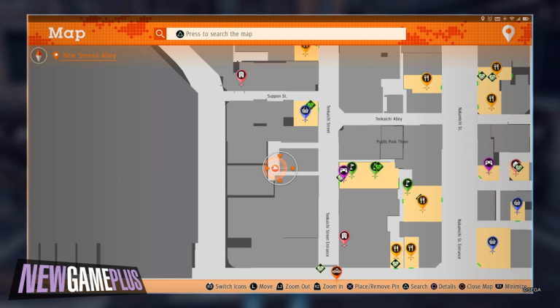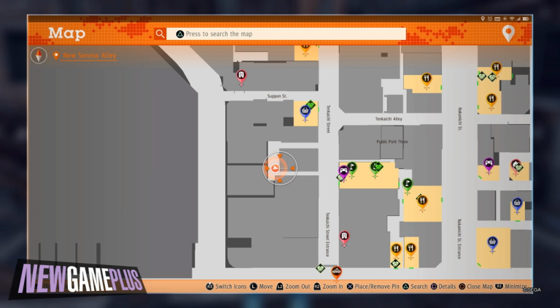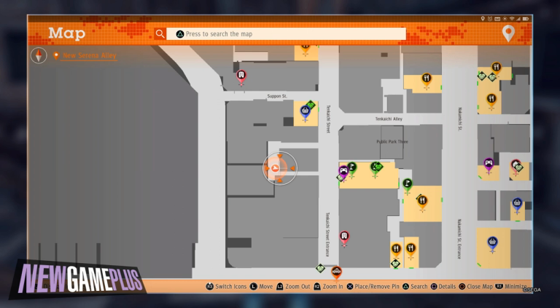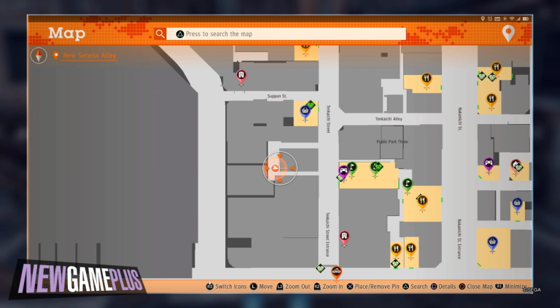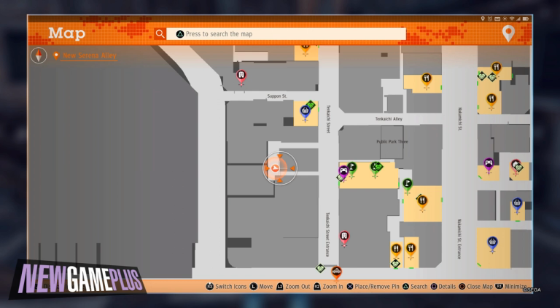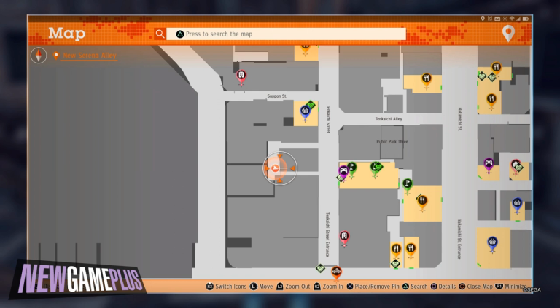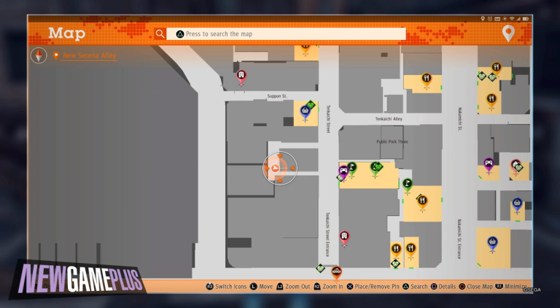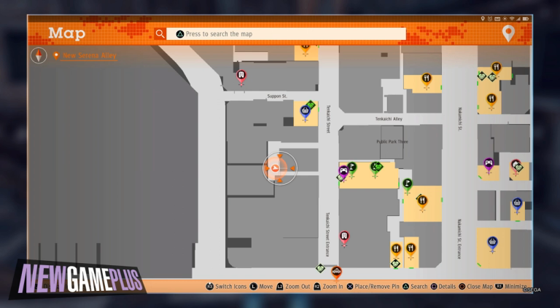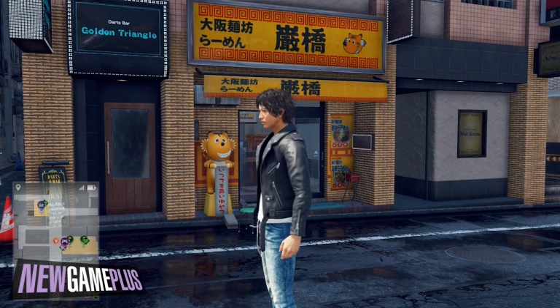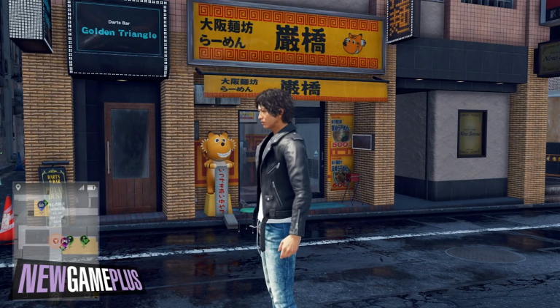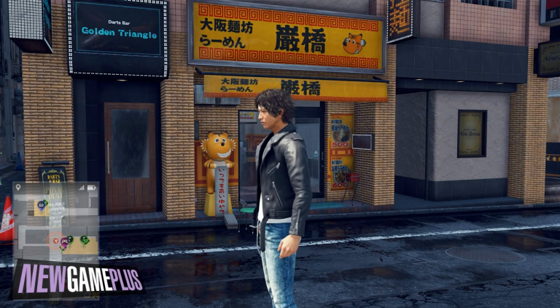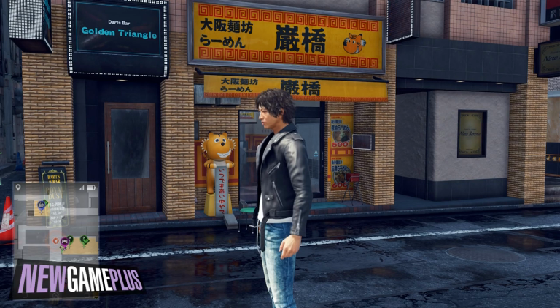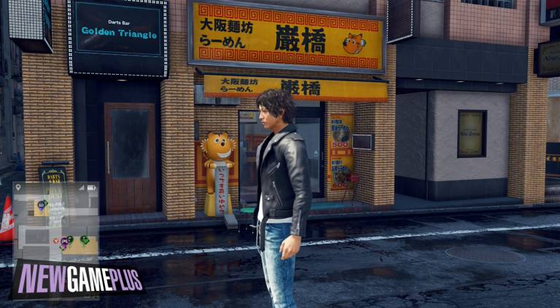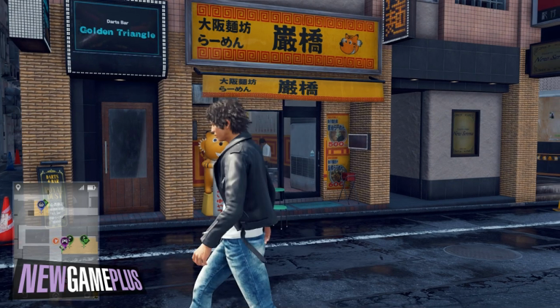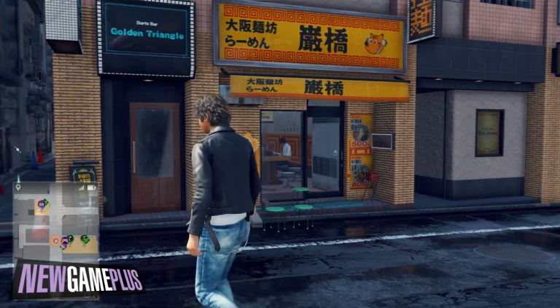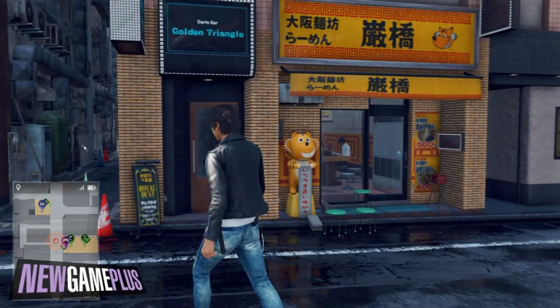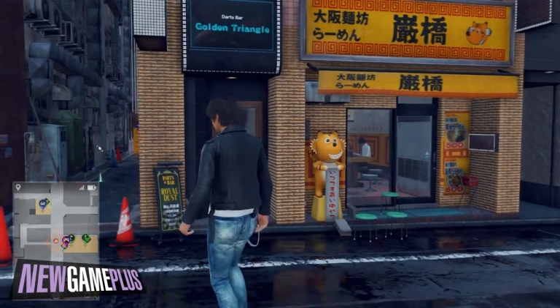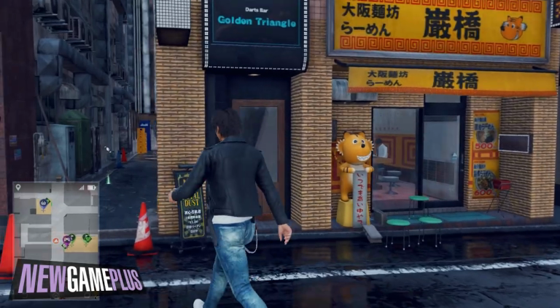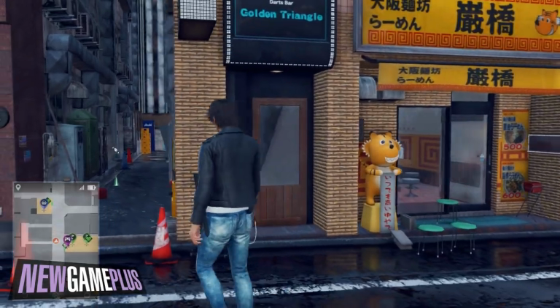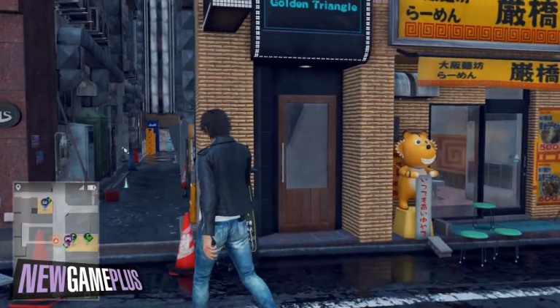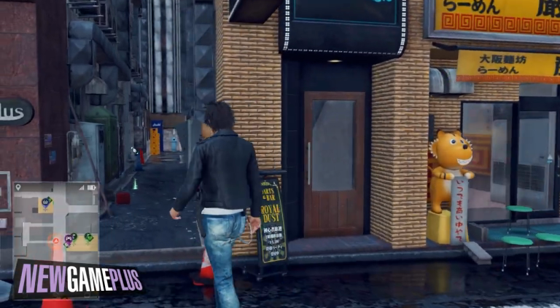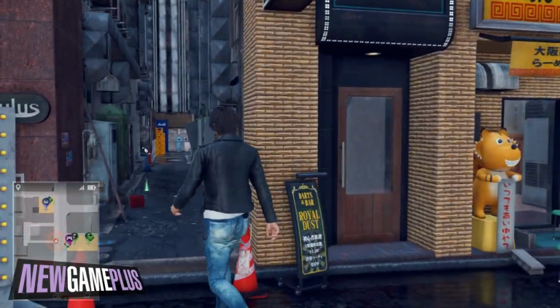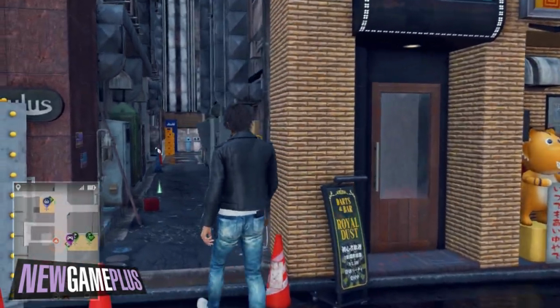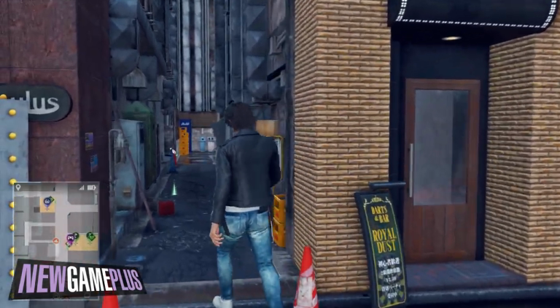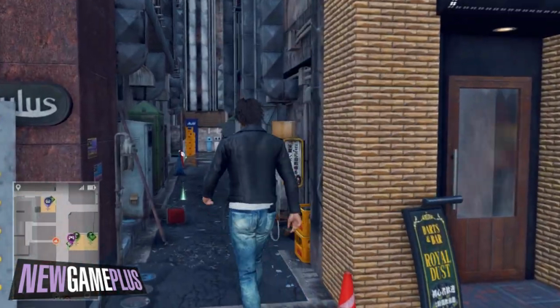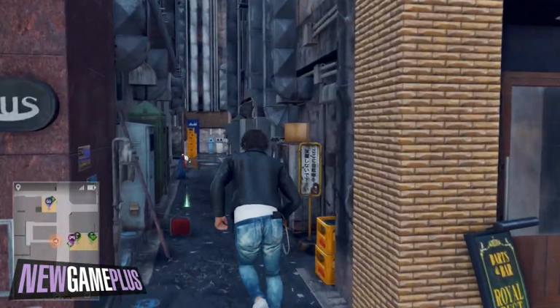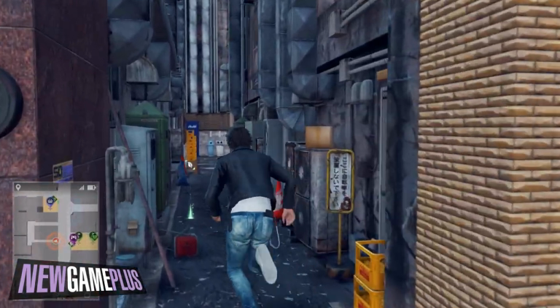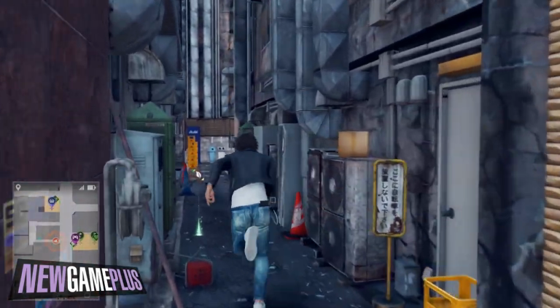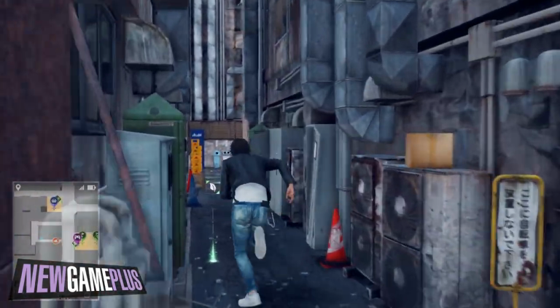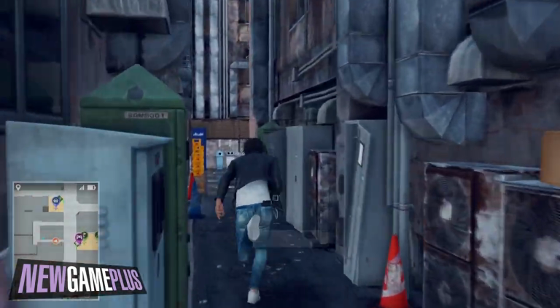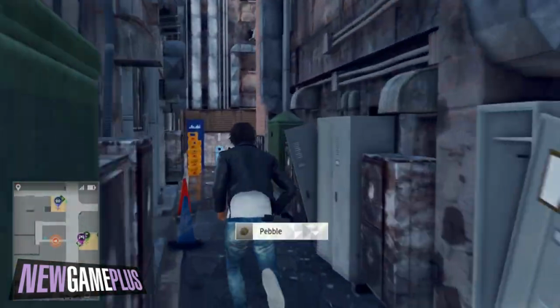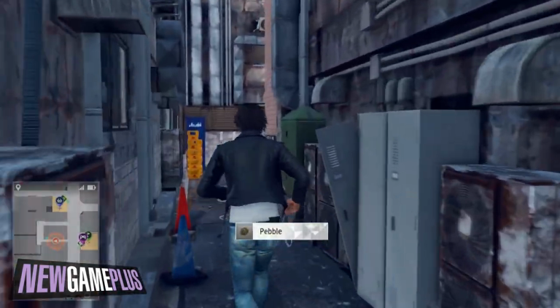For the ninth code, check out the back area of New Serena. It should be sitting just above and slightly right of the stairwell entrance.